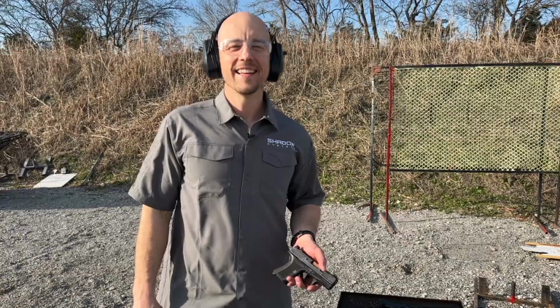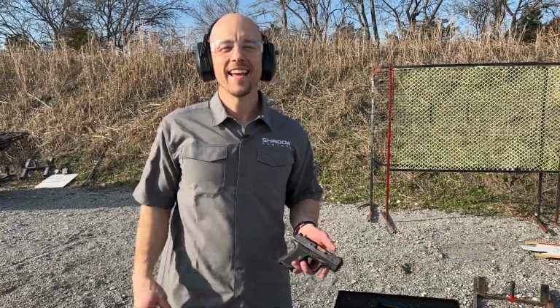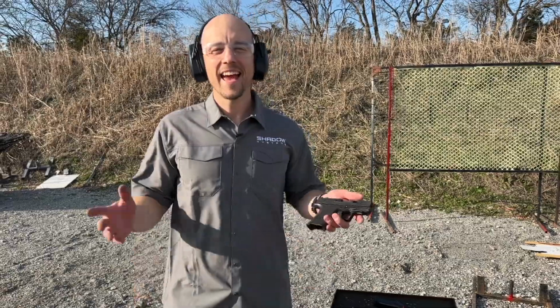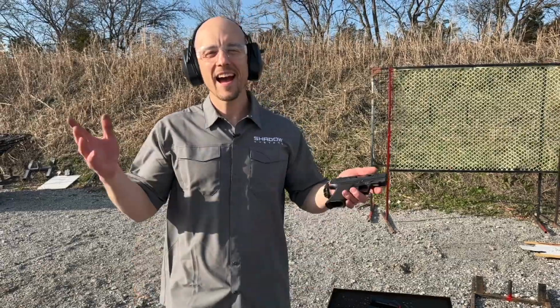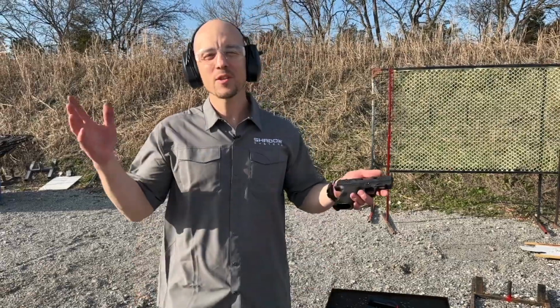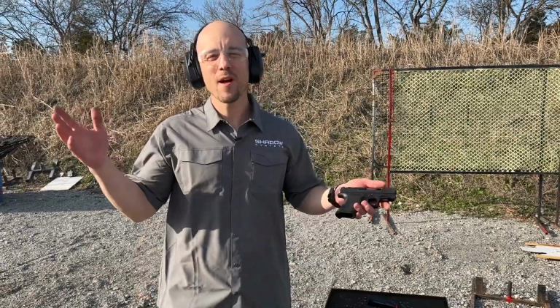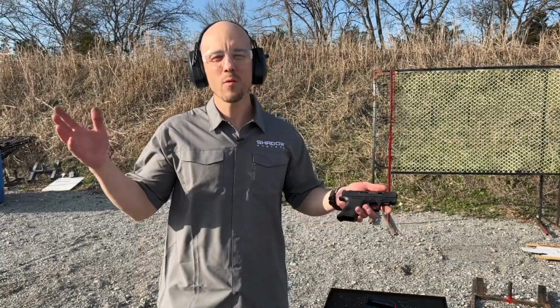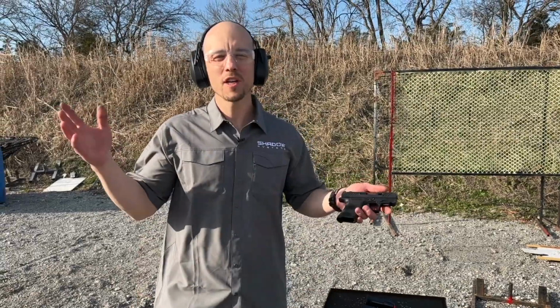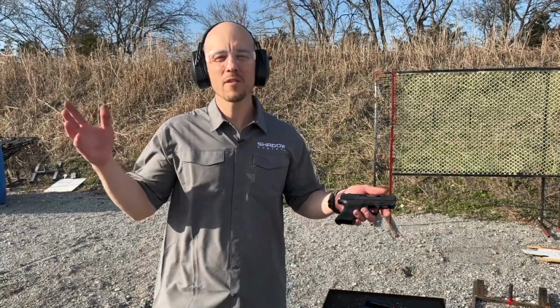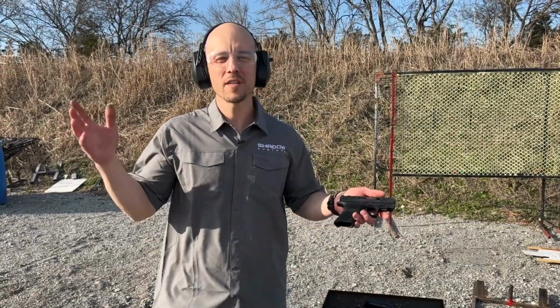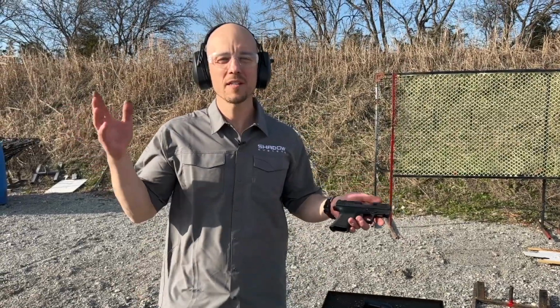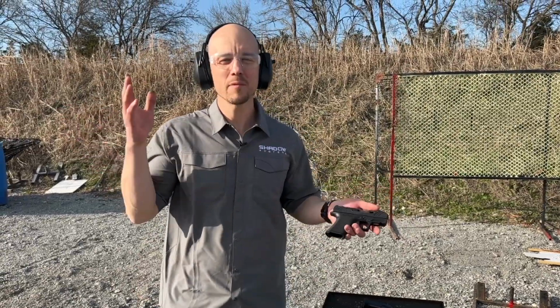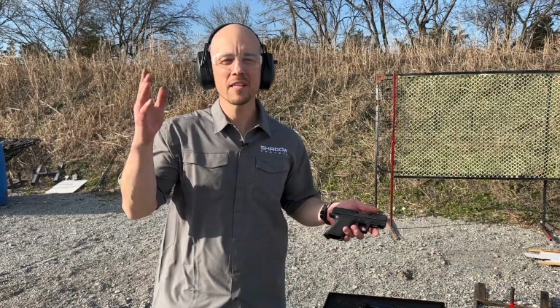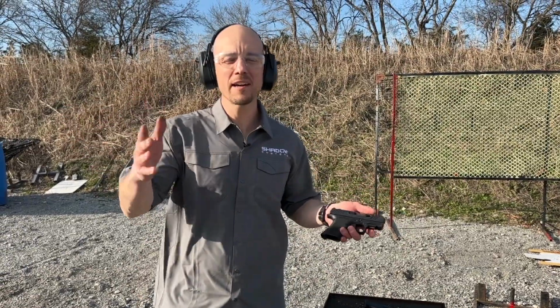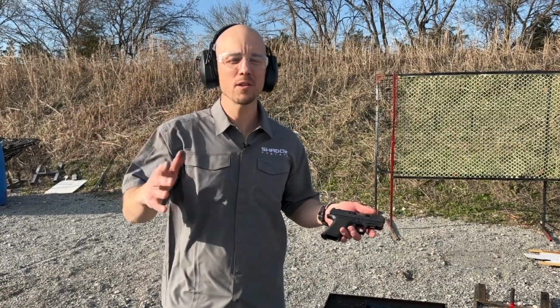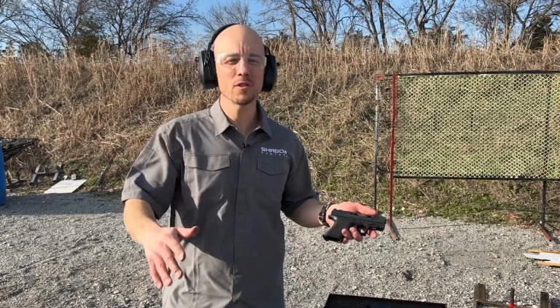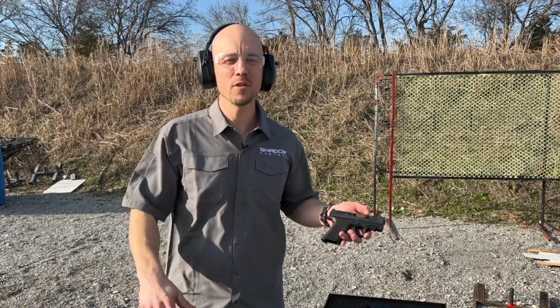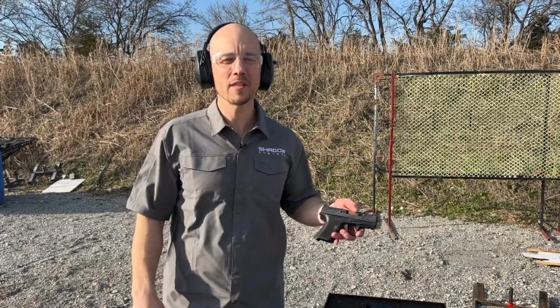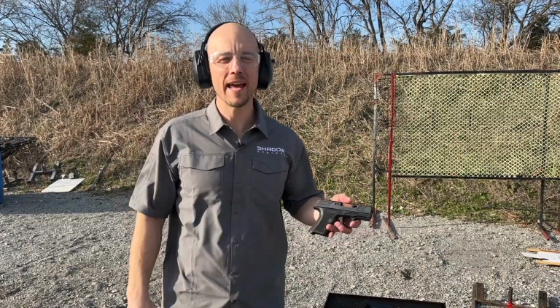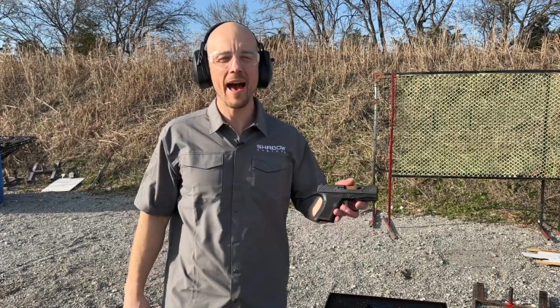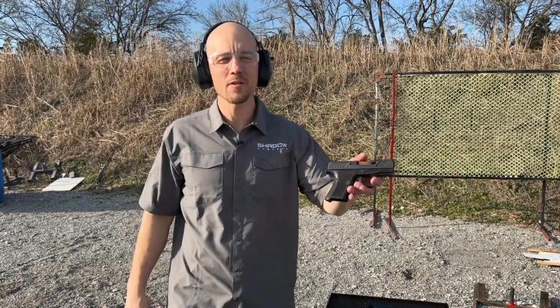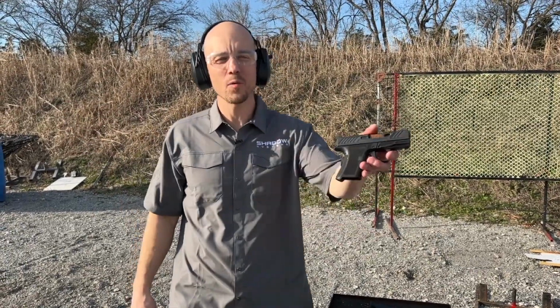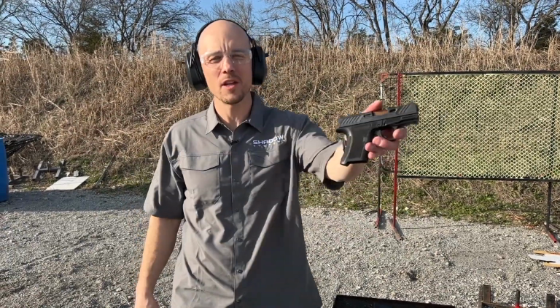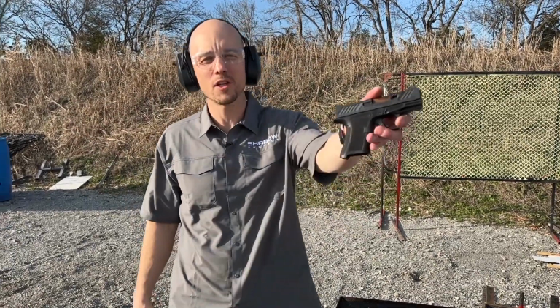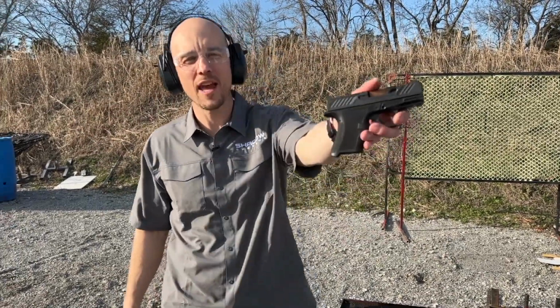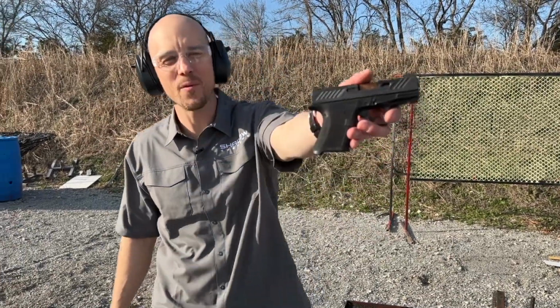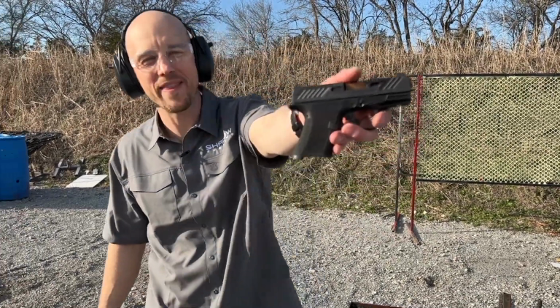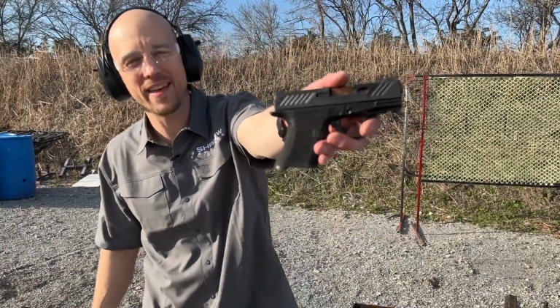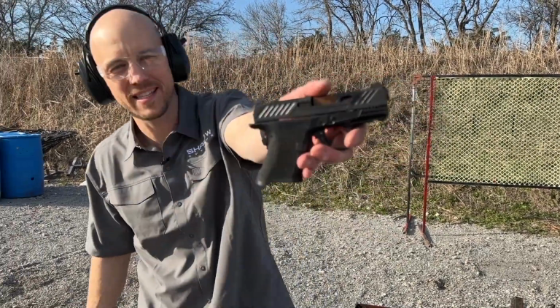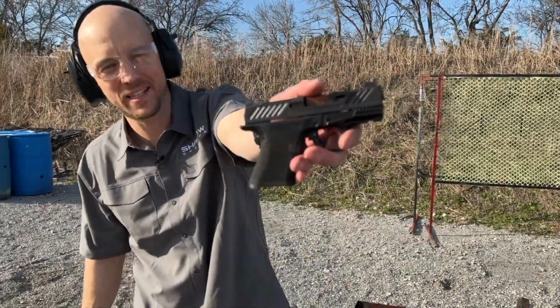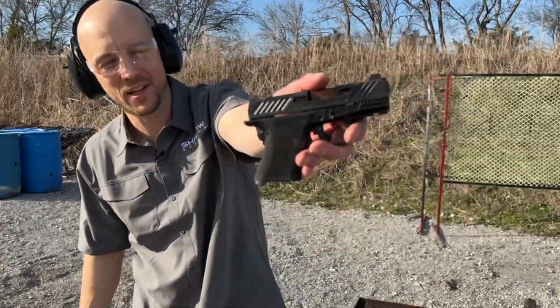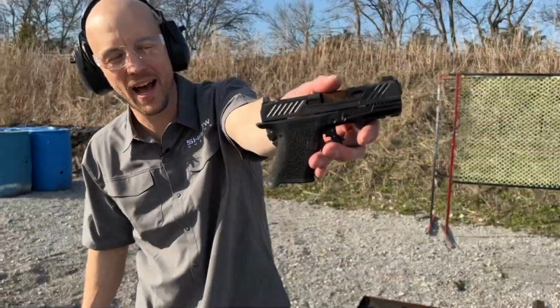Hey guys, Trevor with Shadow Systems, Technical Tuesday, out at the range today with this little guy.